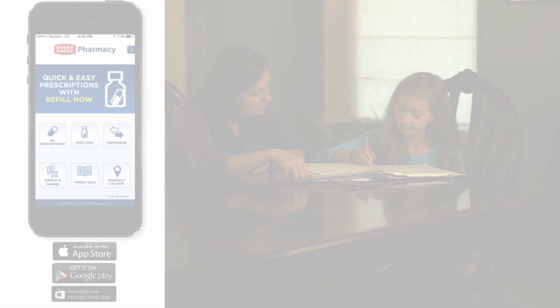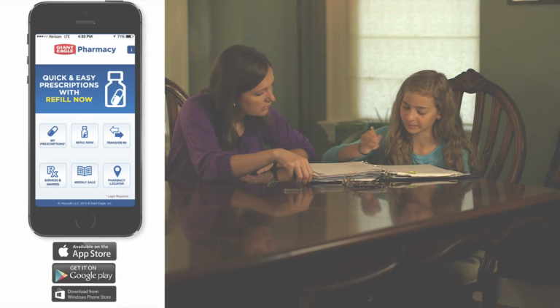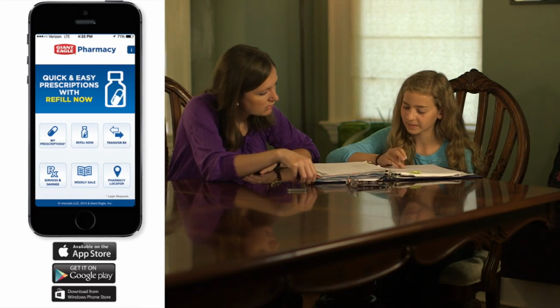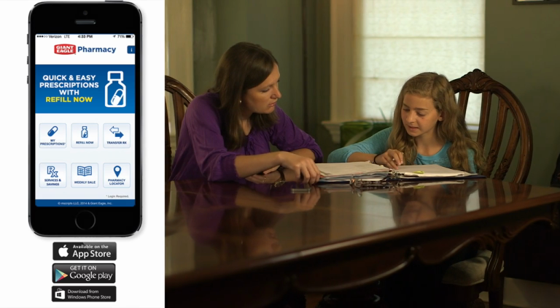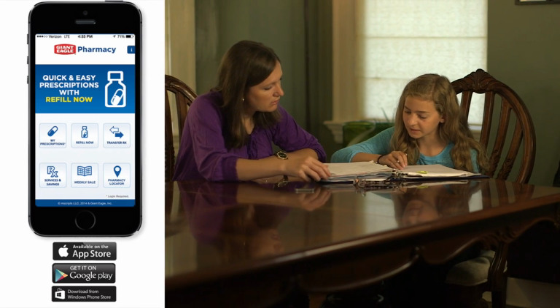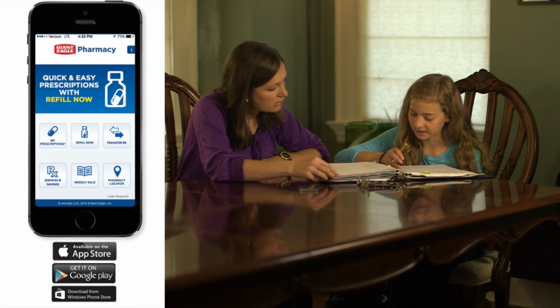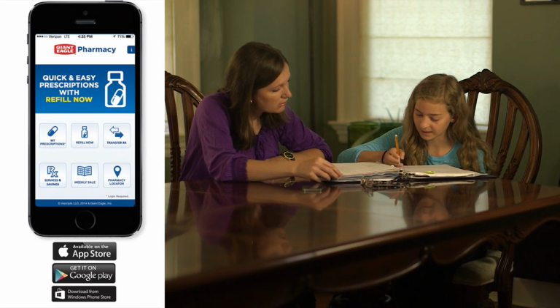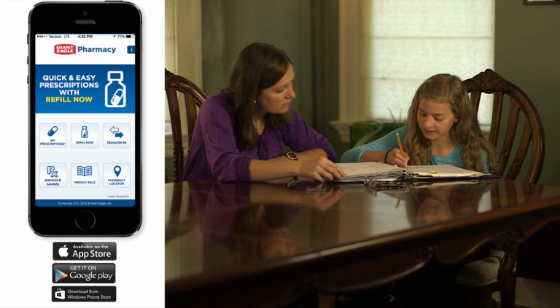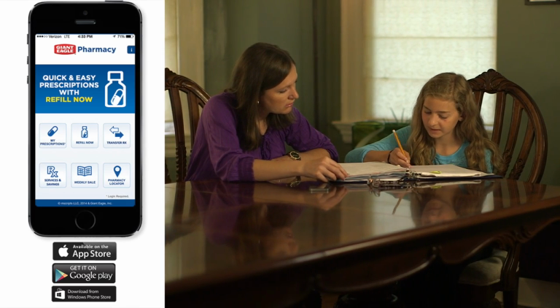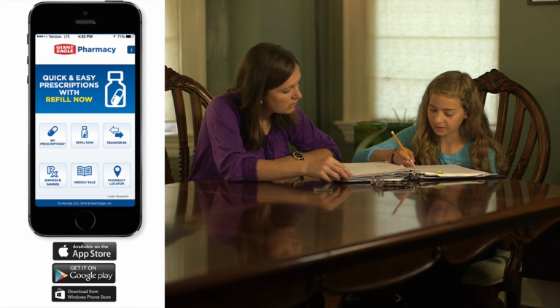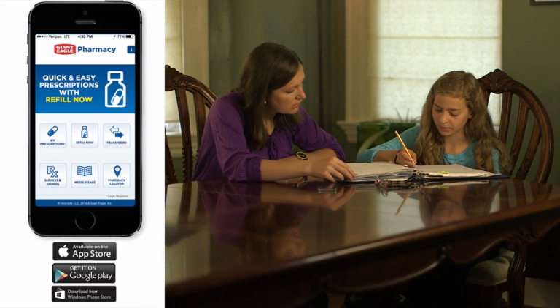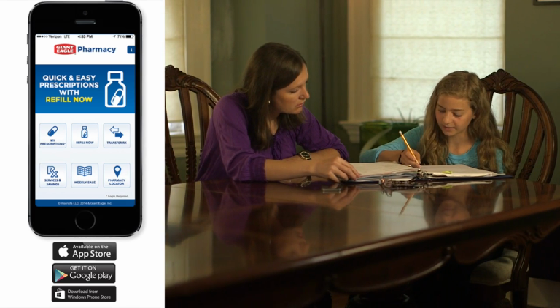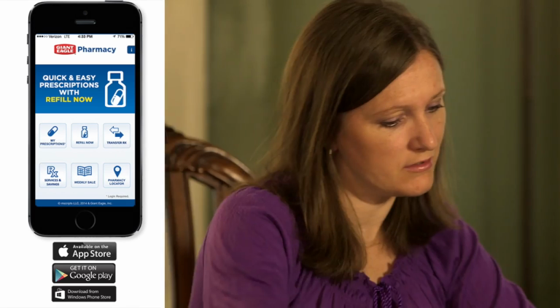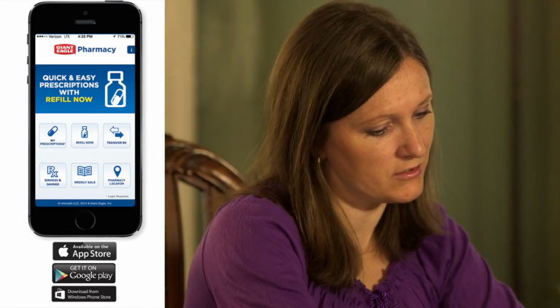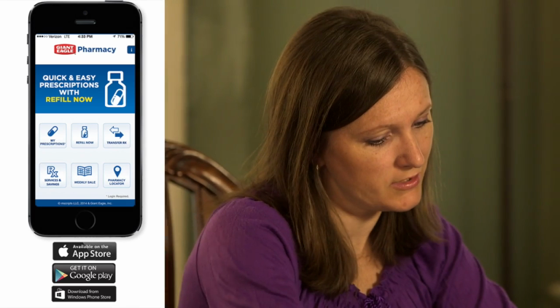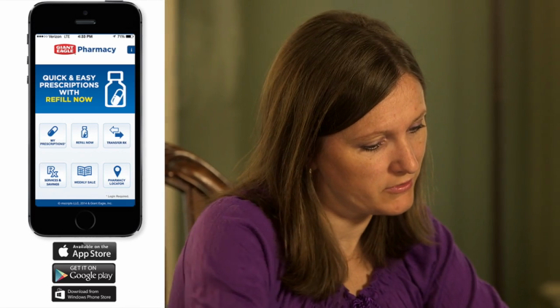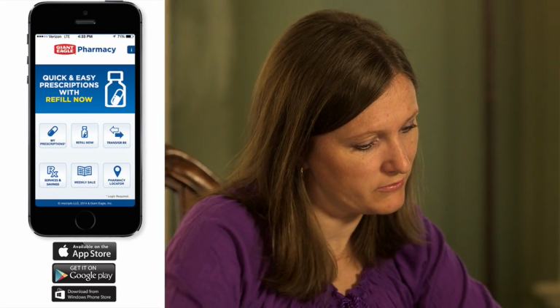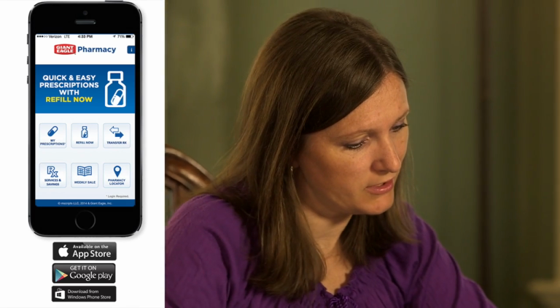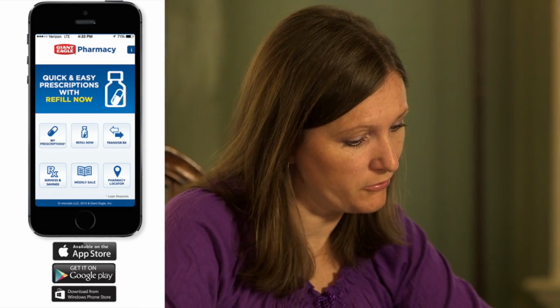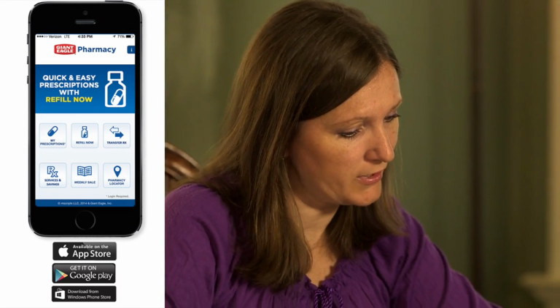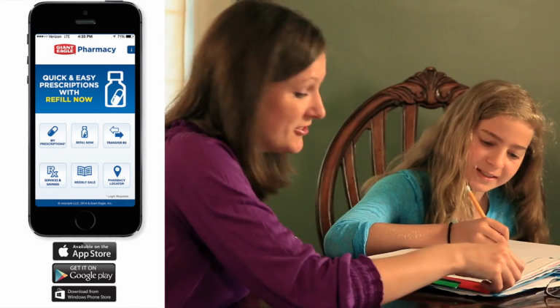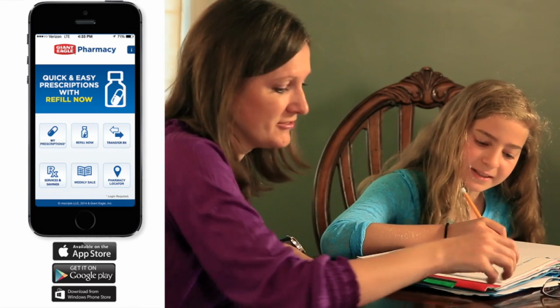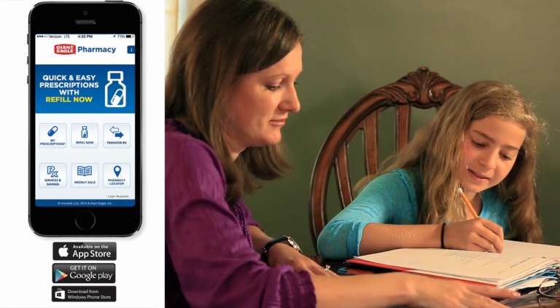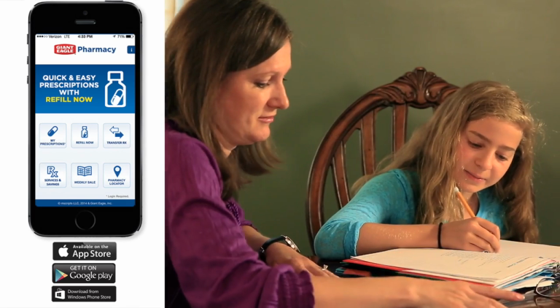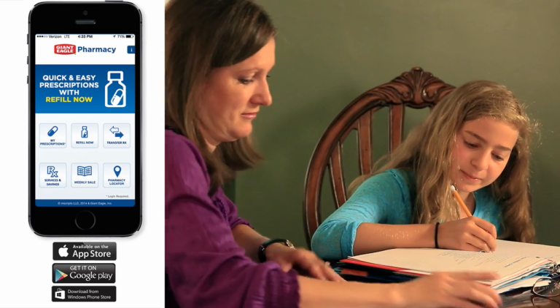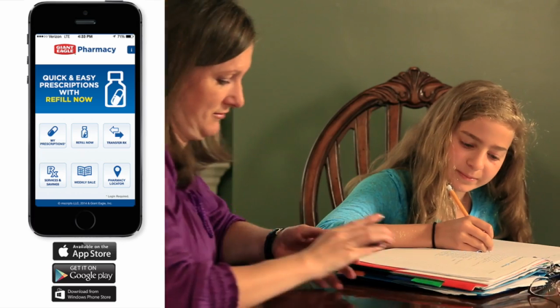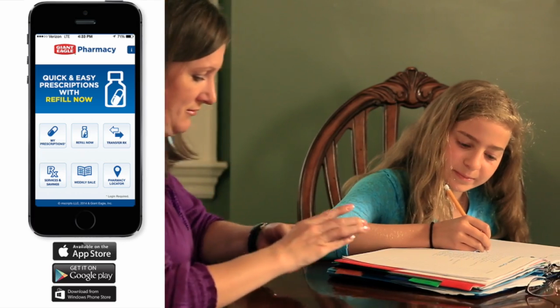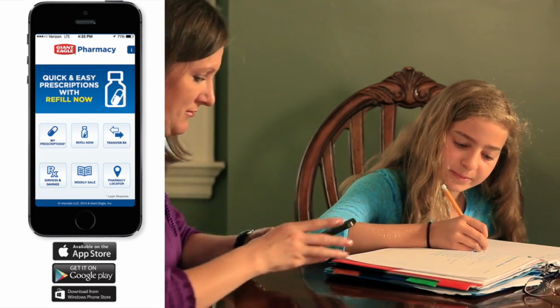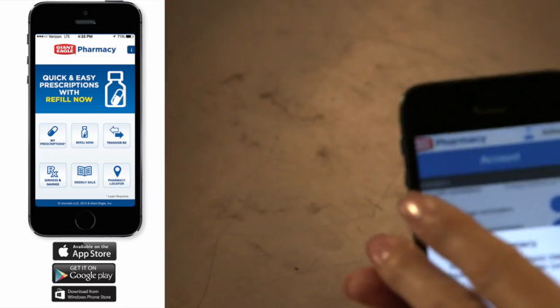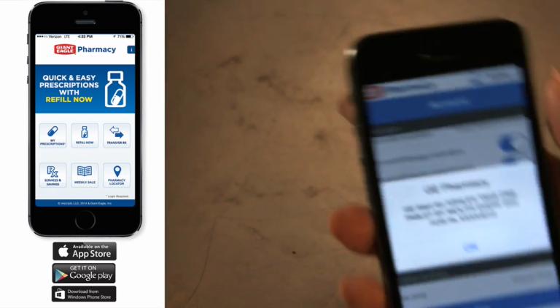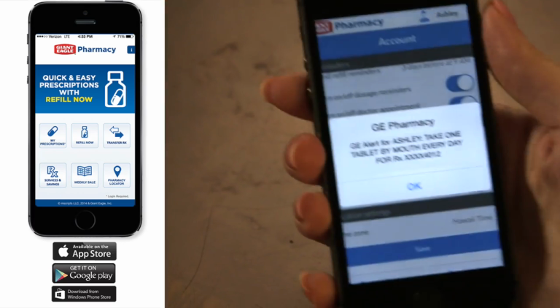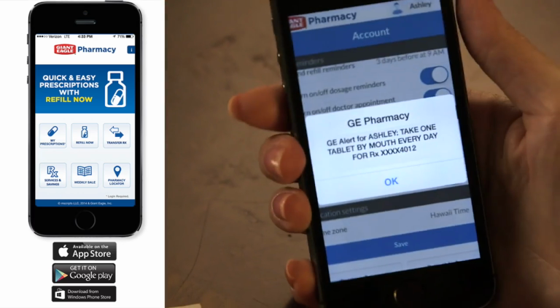Get the Giant Eagle Pharmacy mobile app for free on your iPhone, Android, or Windows phone and keep the pharmacy at your fingertips.